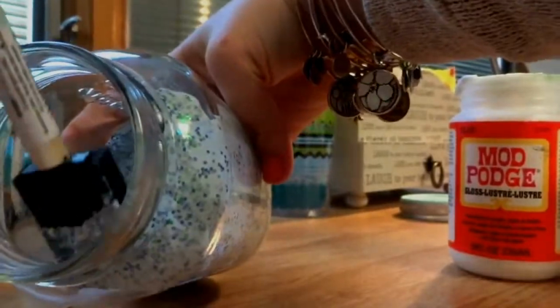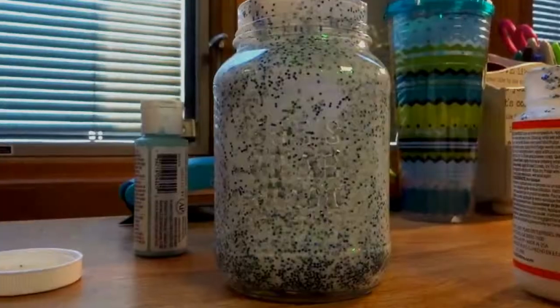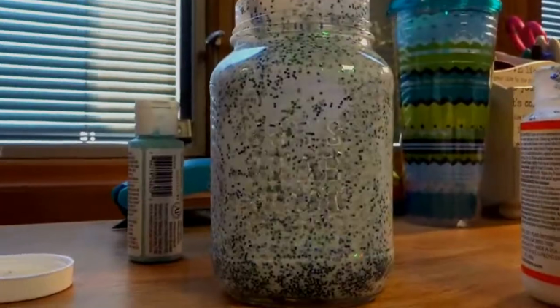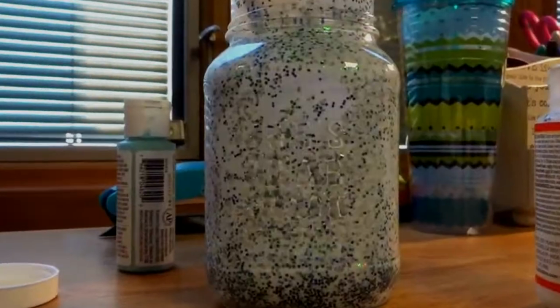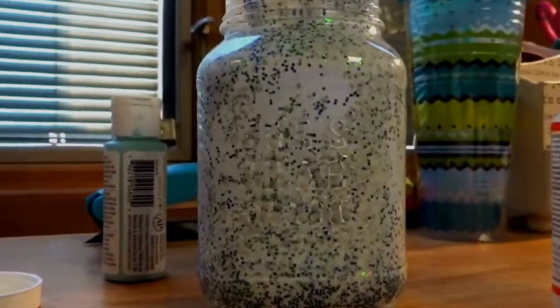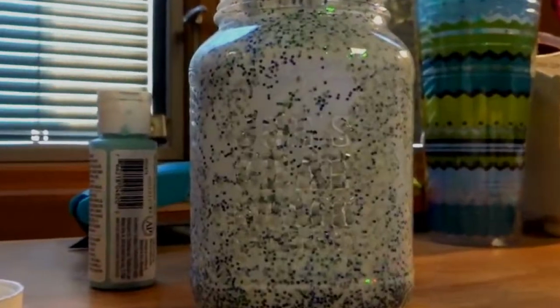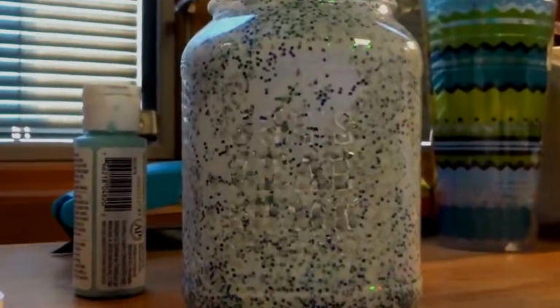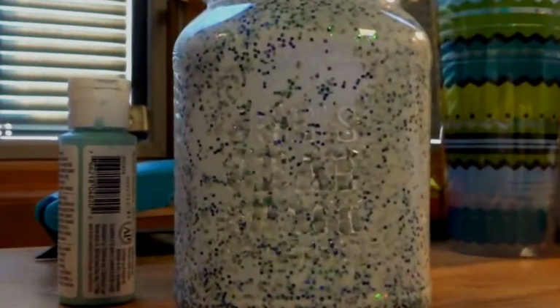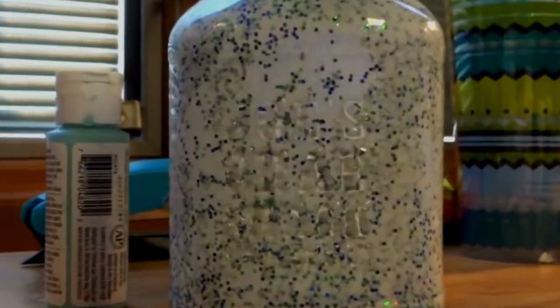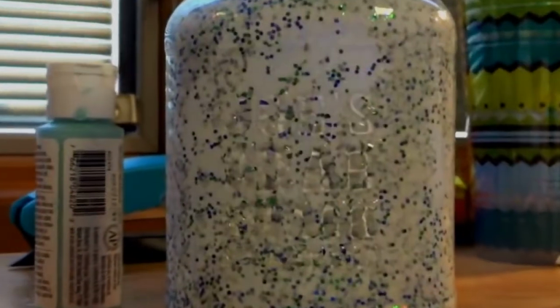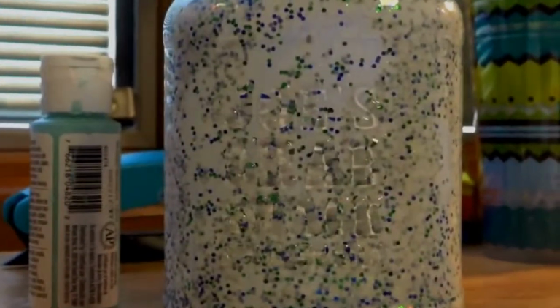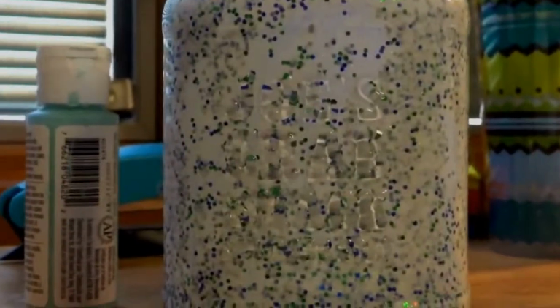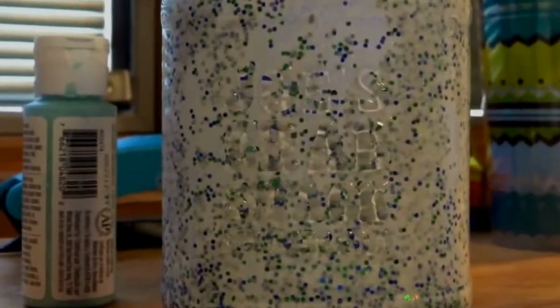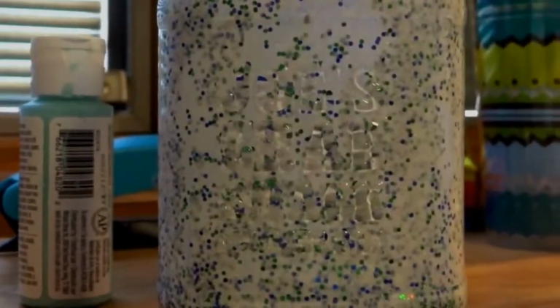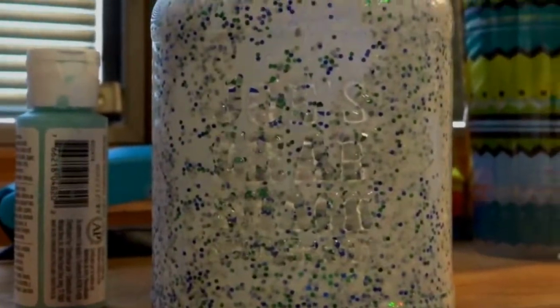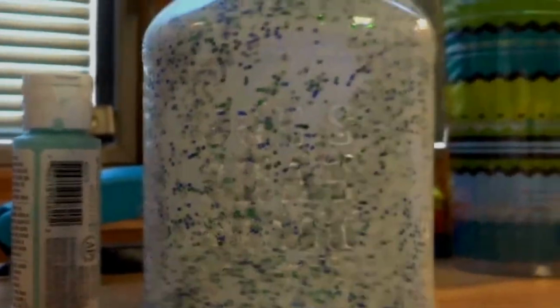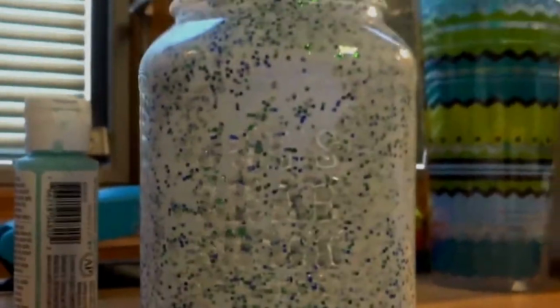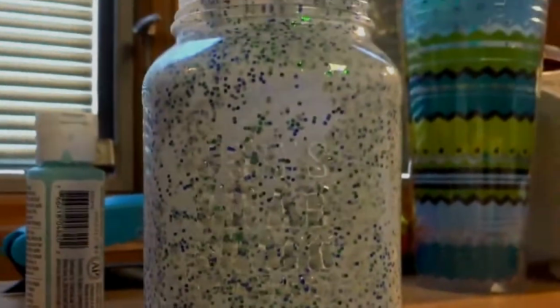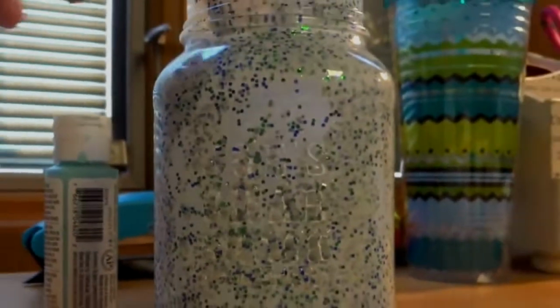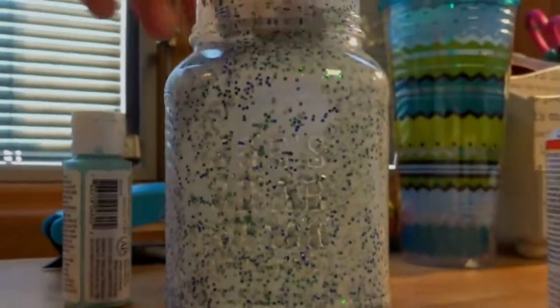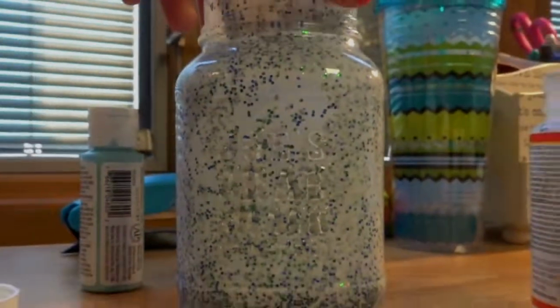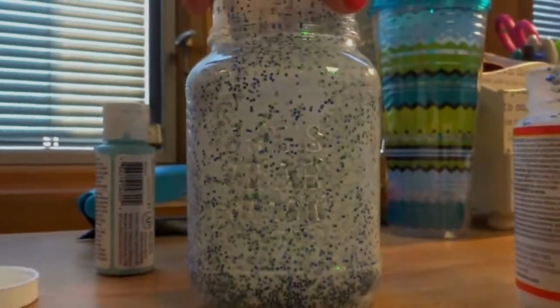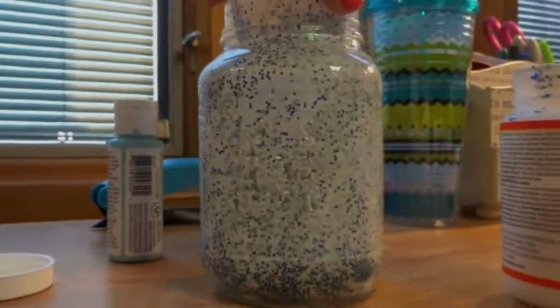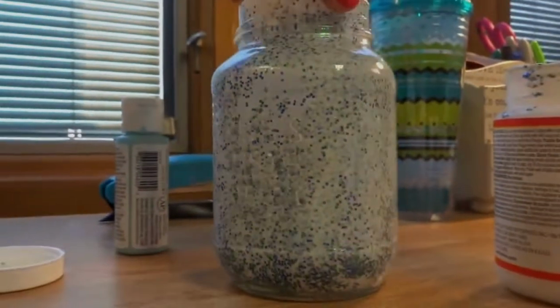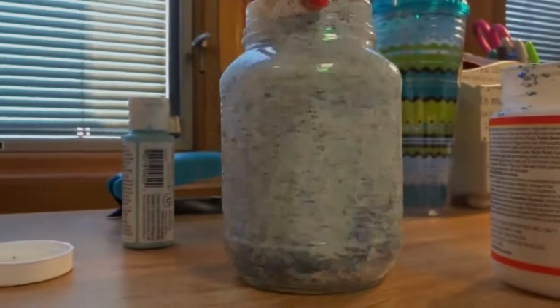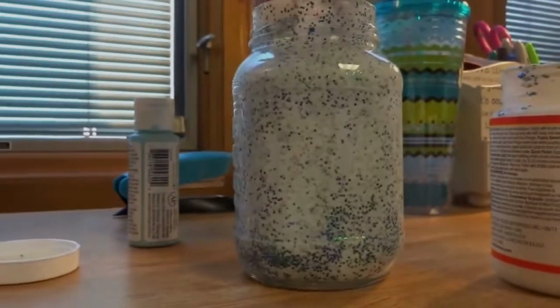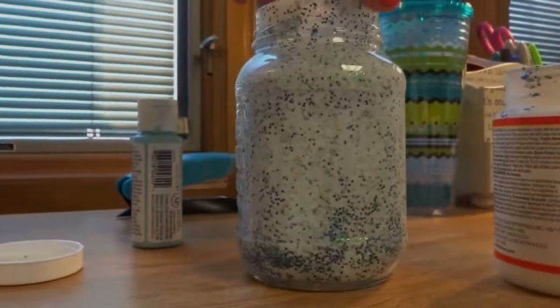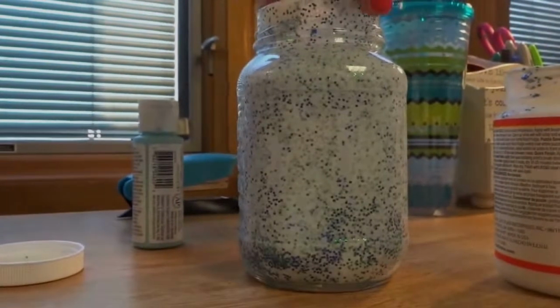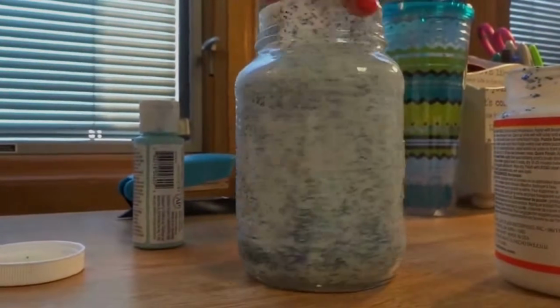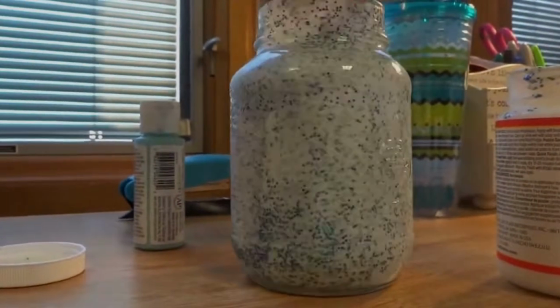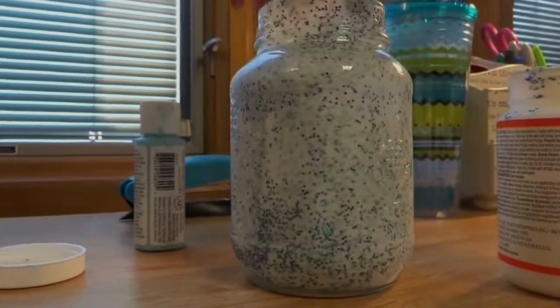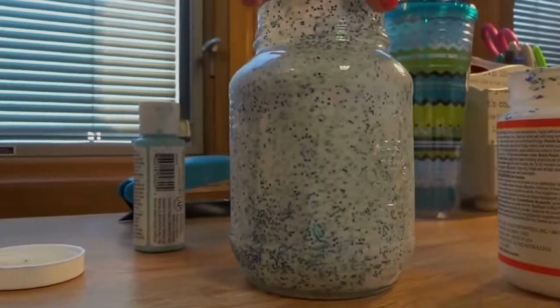So this is the finished glitter product. And once it's fully dry, it's going to become darker and opaque.